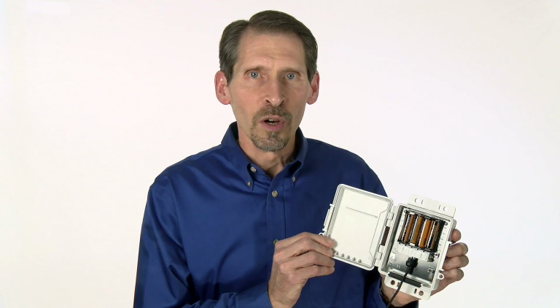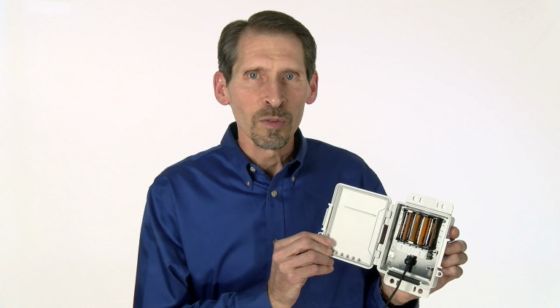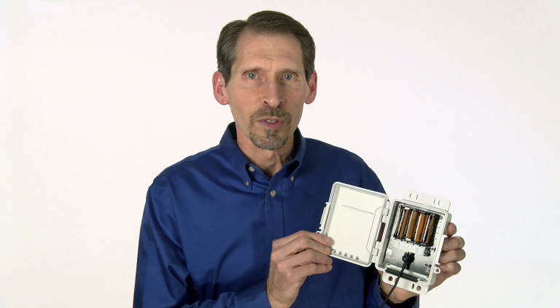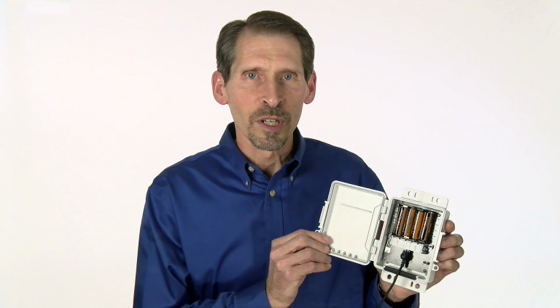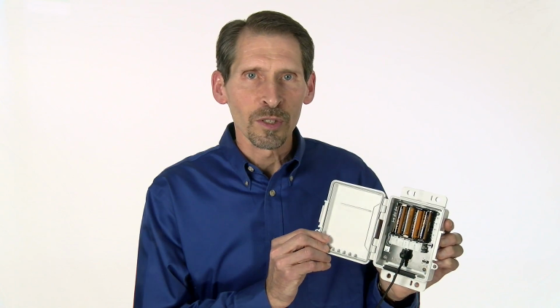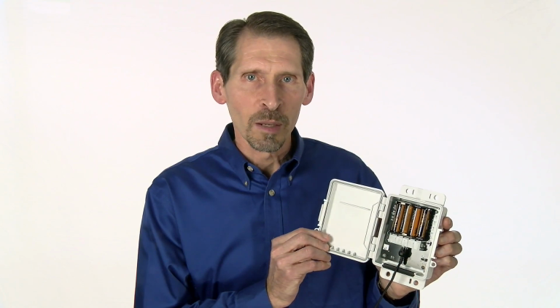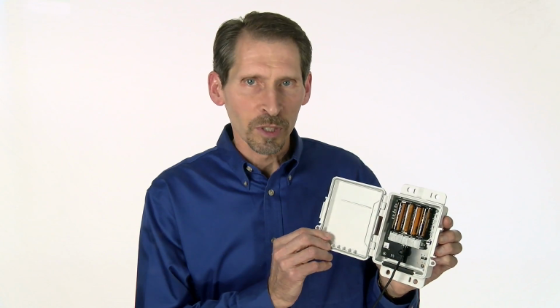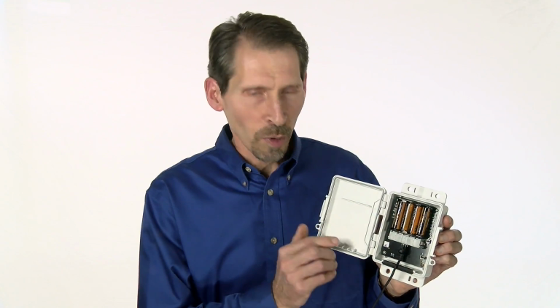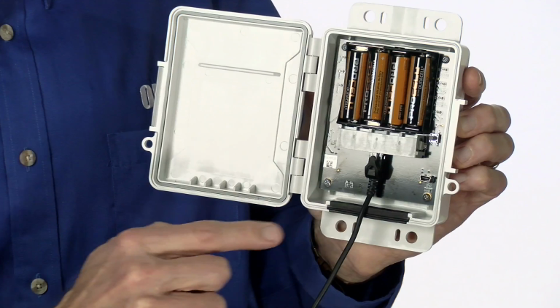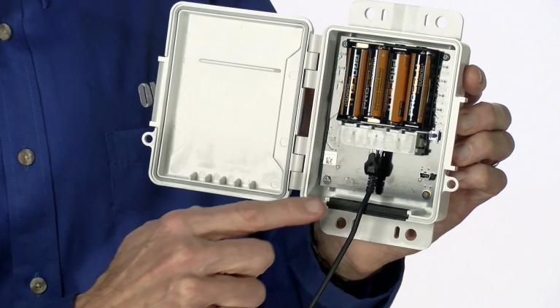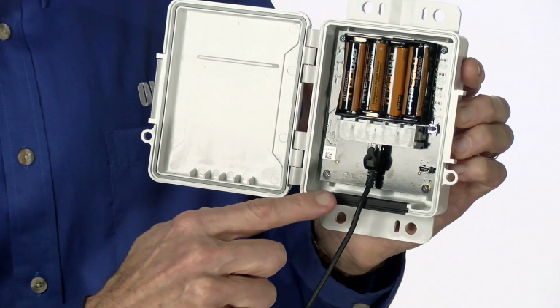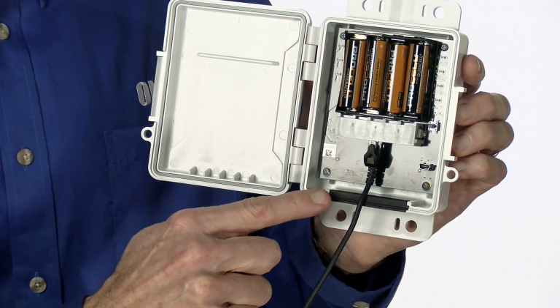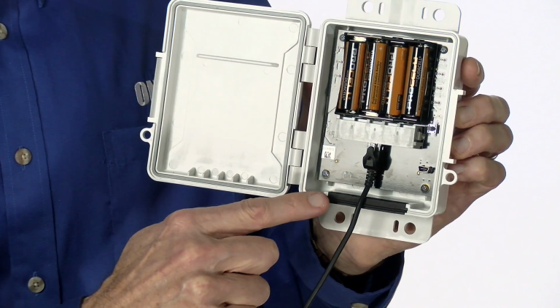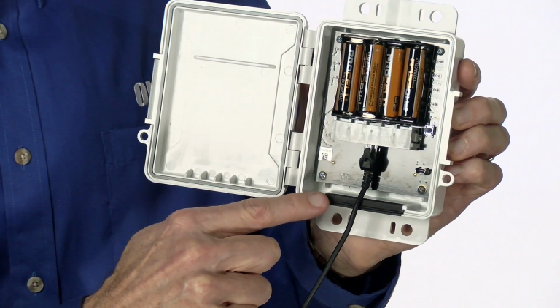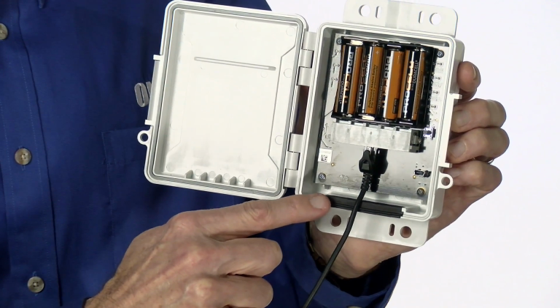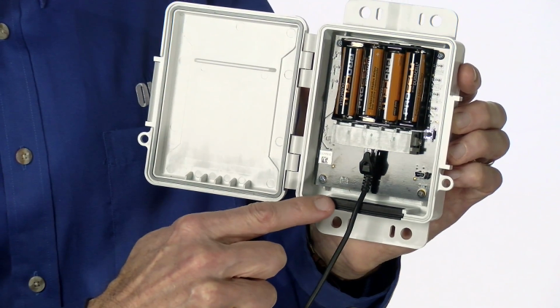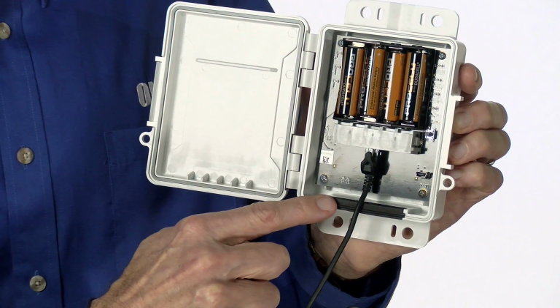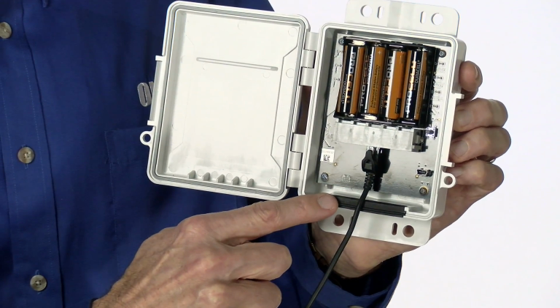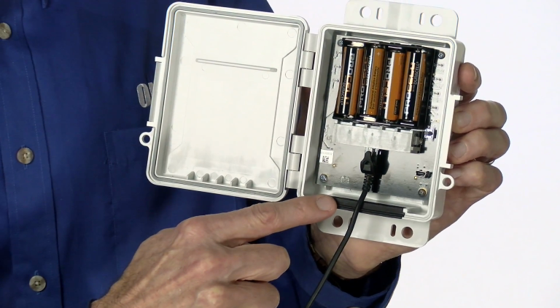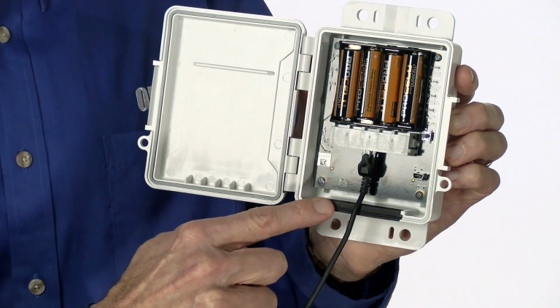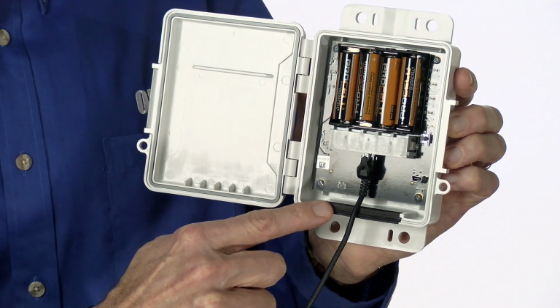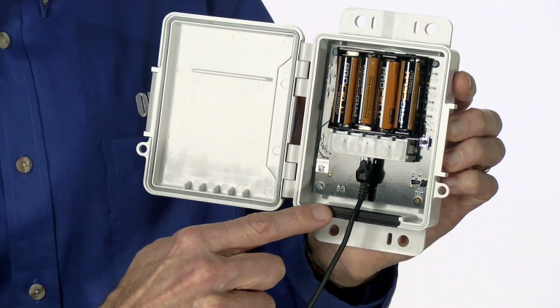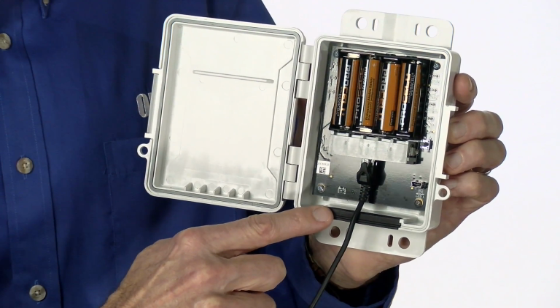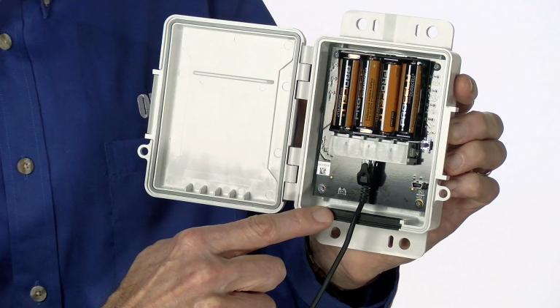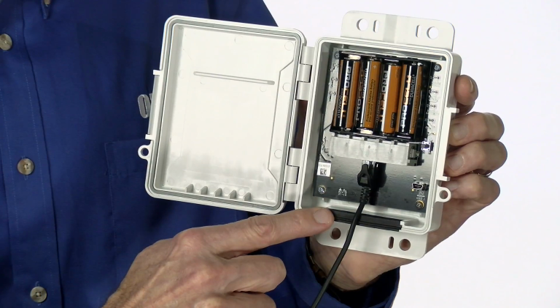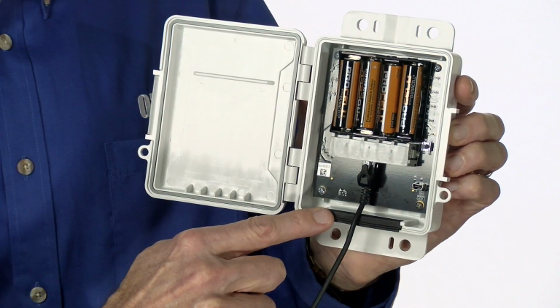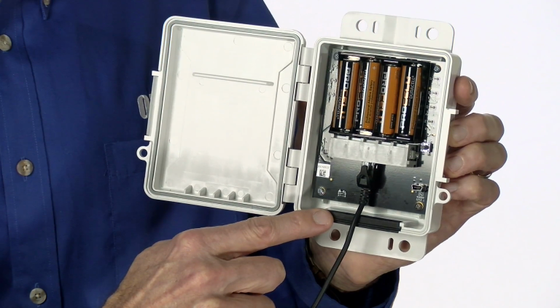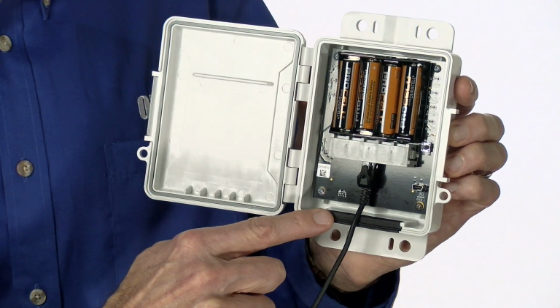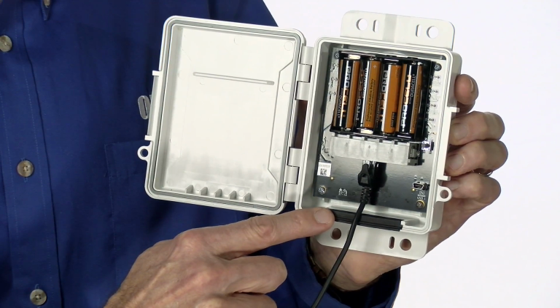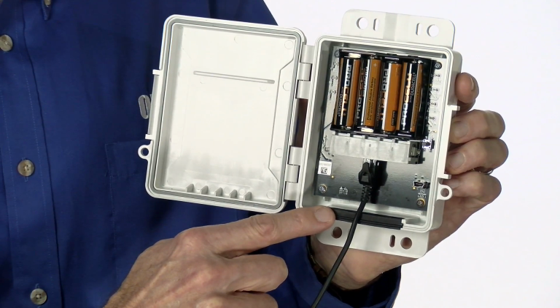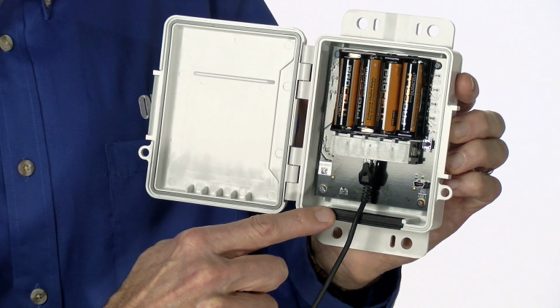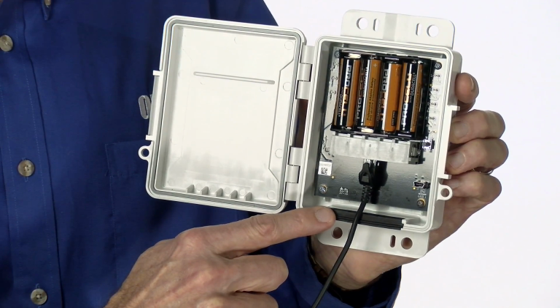Note that the sensor cables get routed through this rubber gasket that seals up weather-tight when the enclosure door is closed.